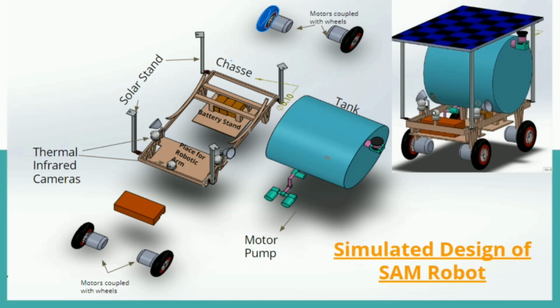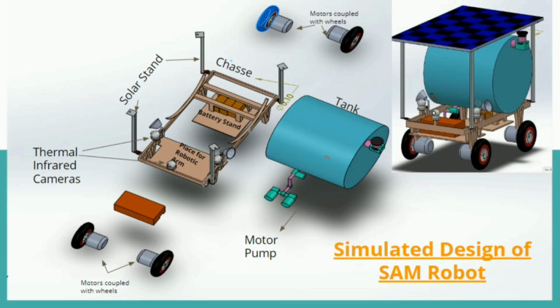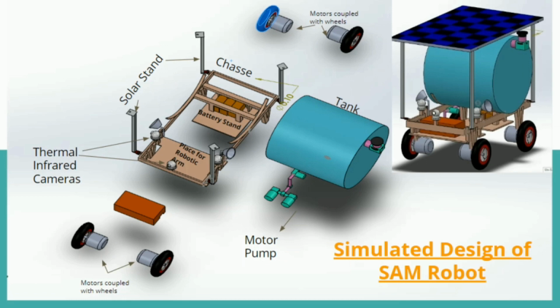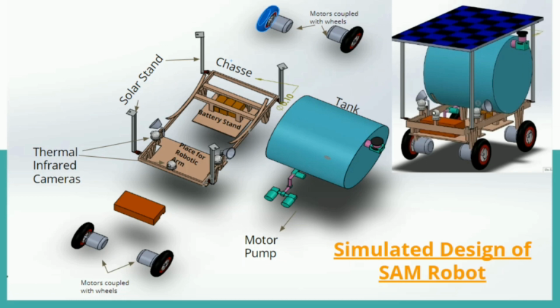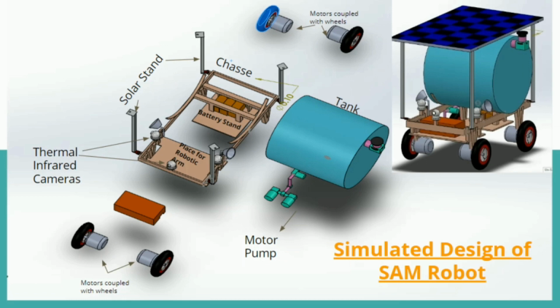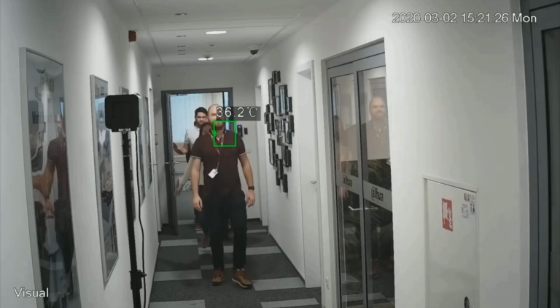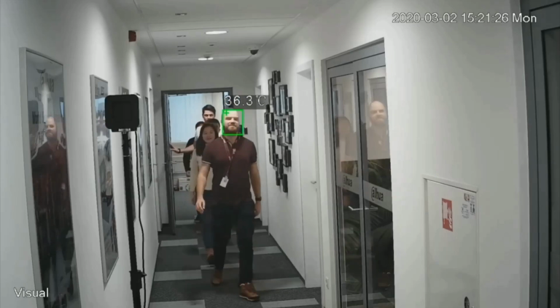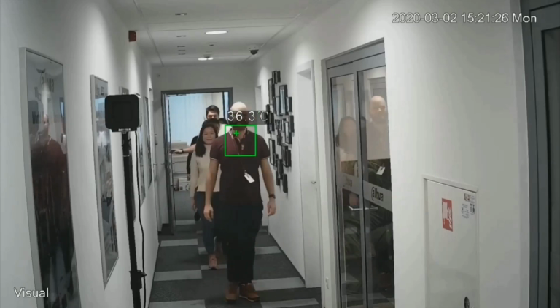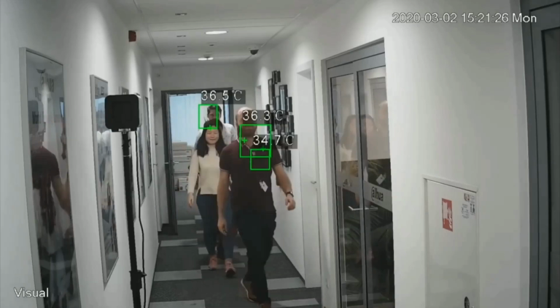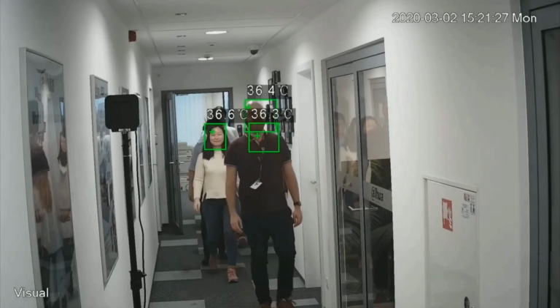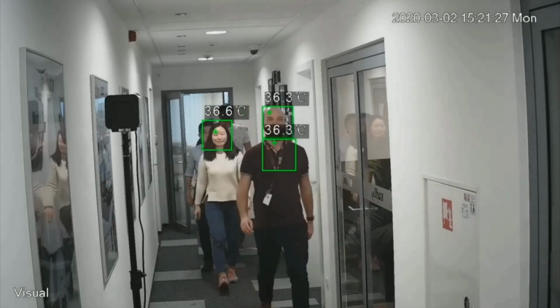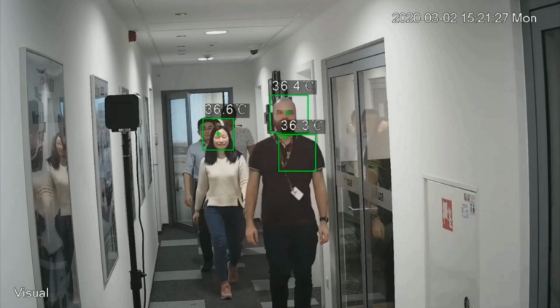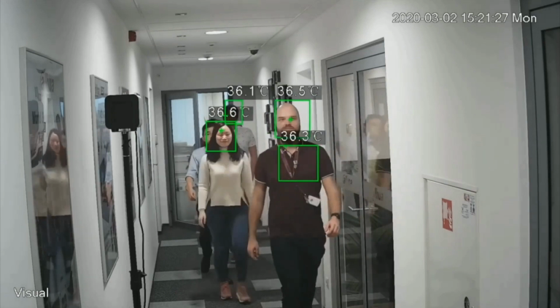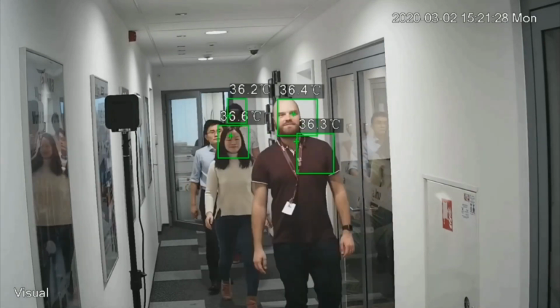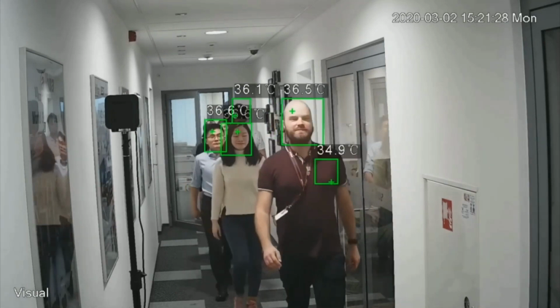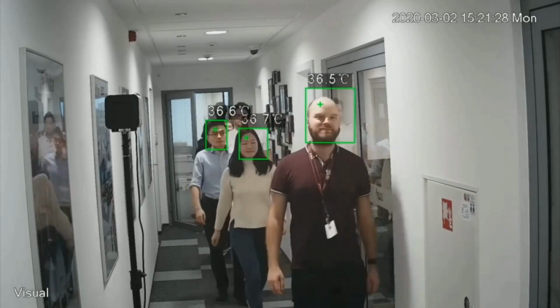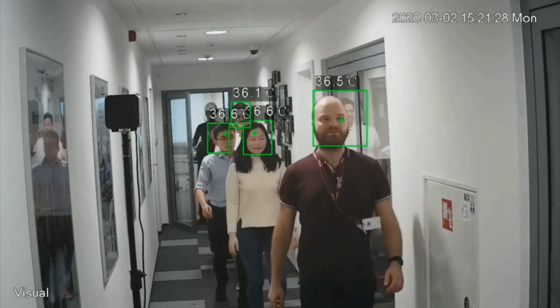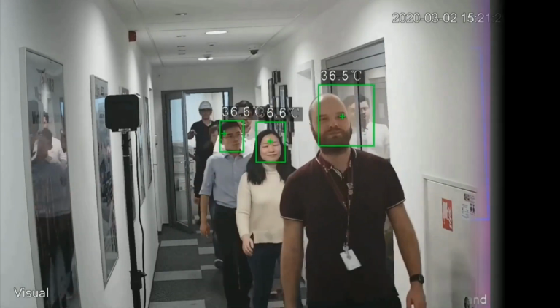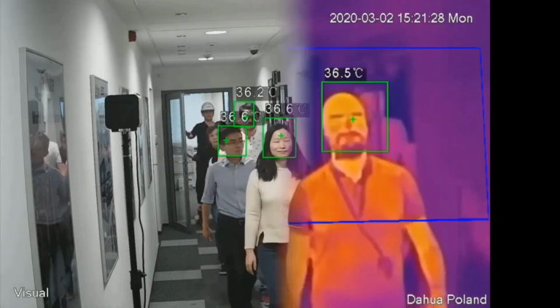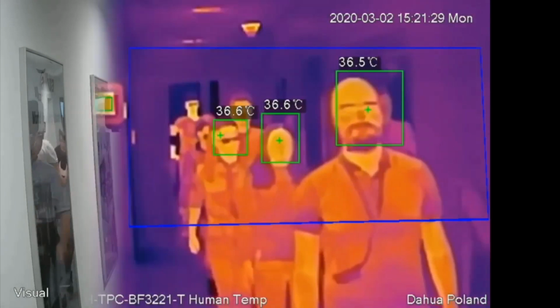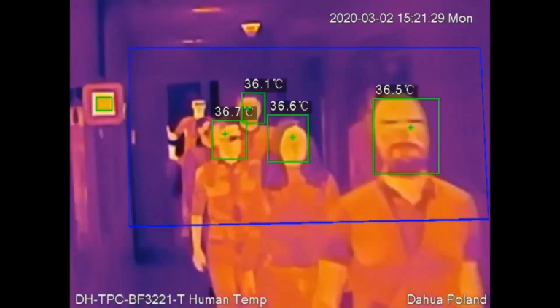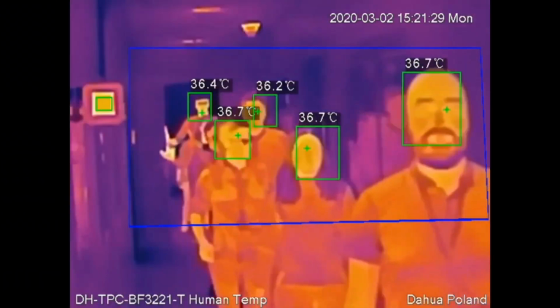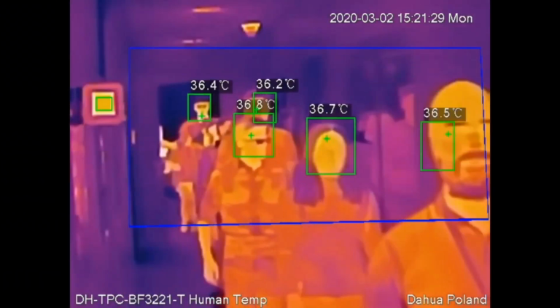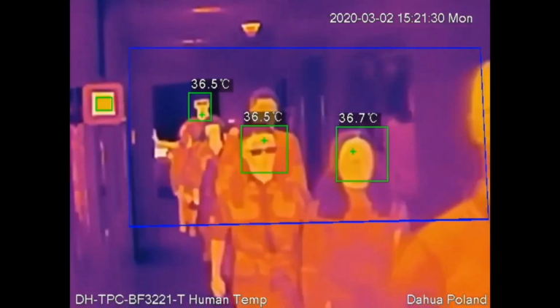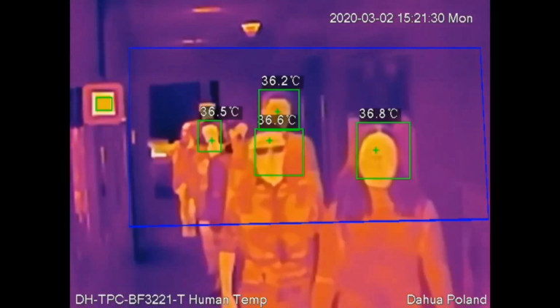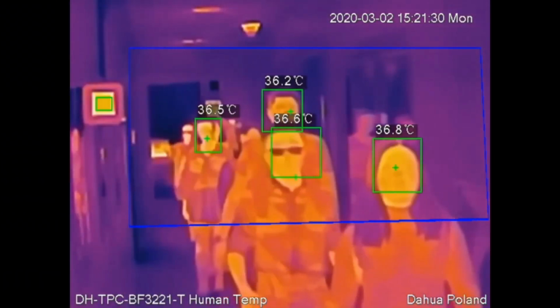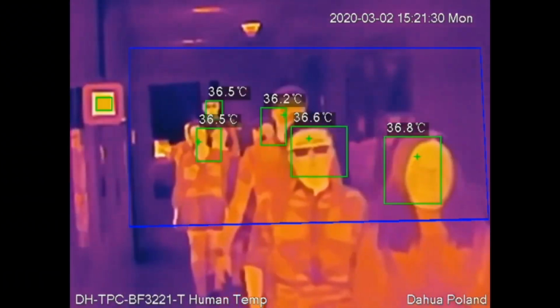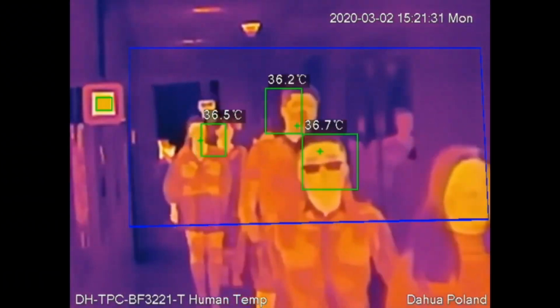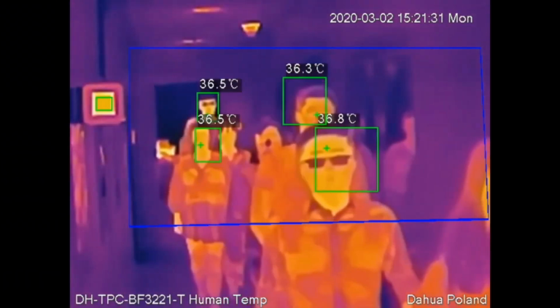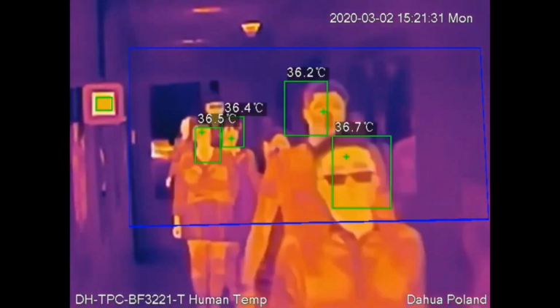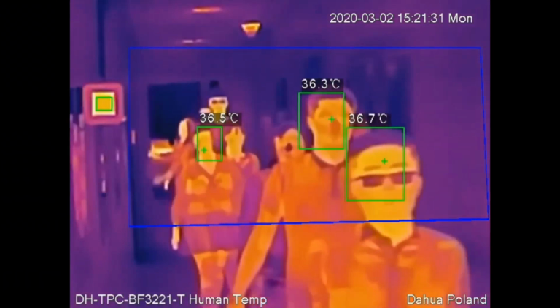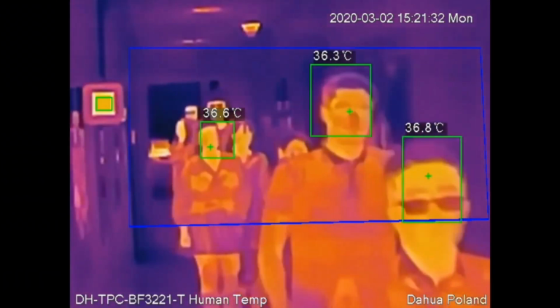SAM robot is also equipped with a thermal camera which helps in tracking people's temperature, as it is one of the symptoms for coronavirus detection.